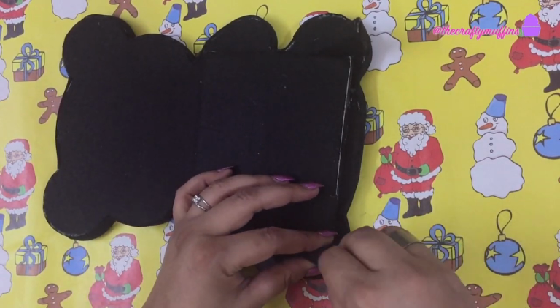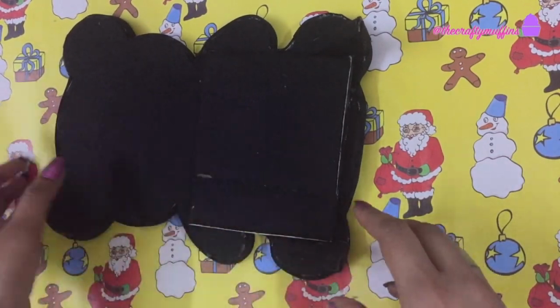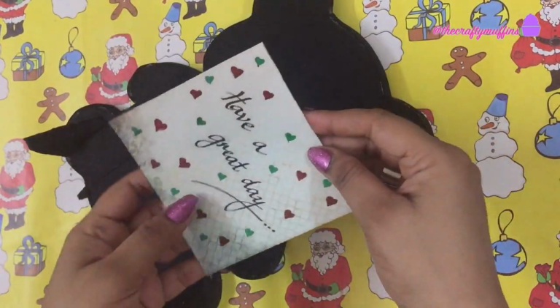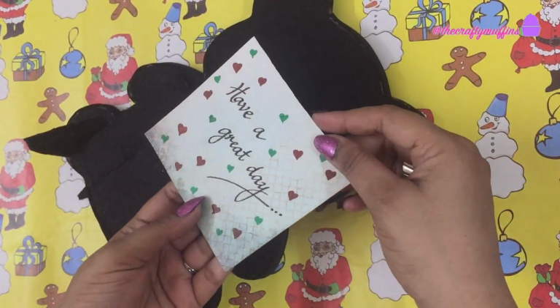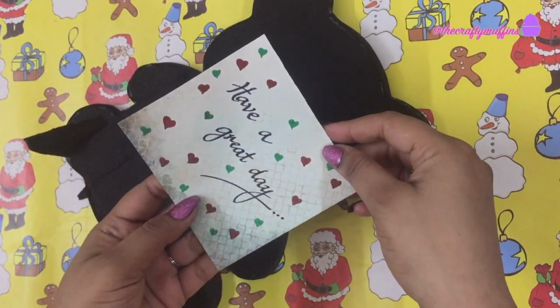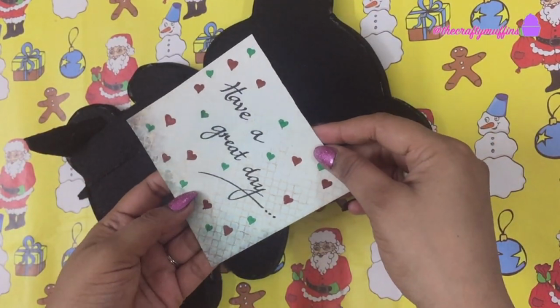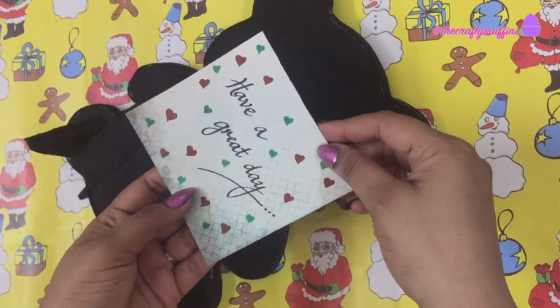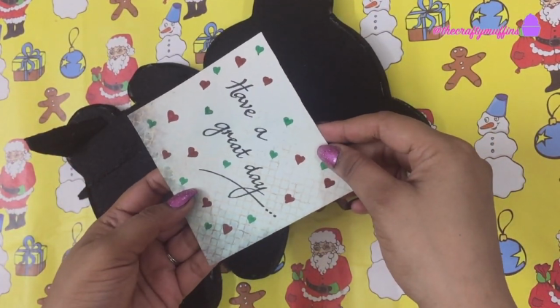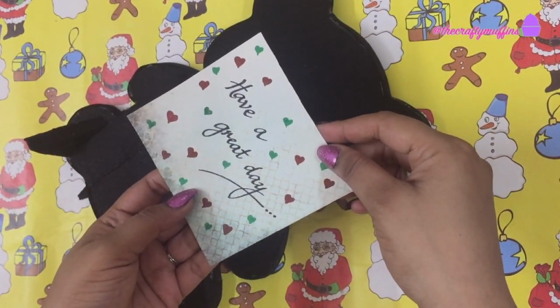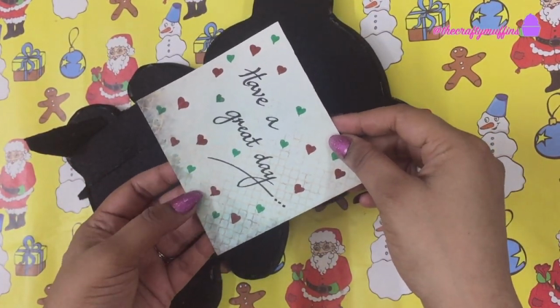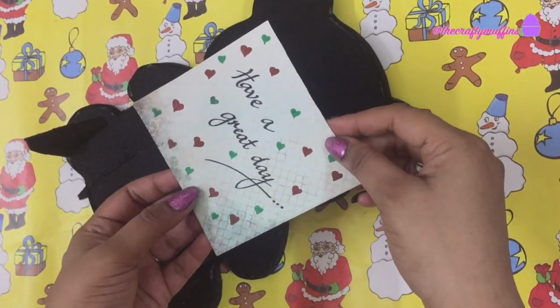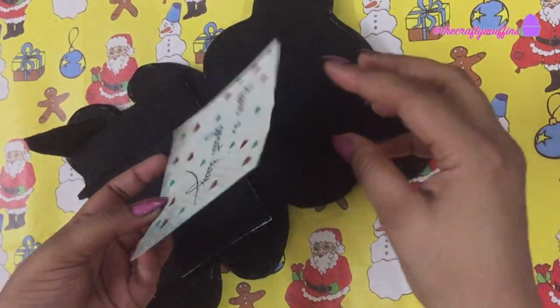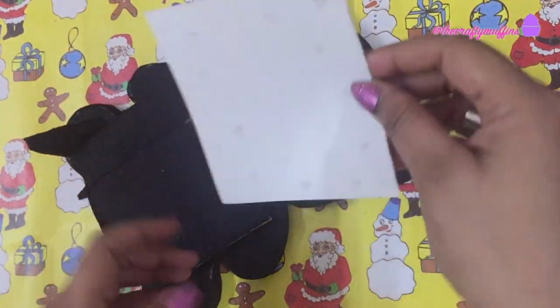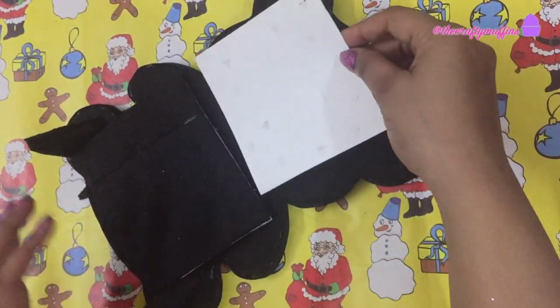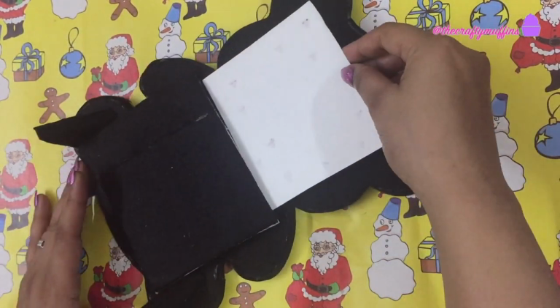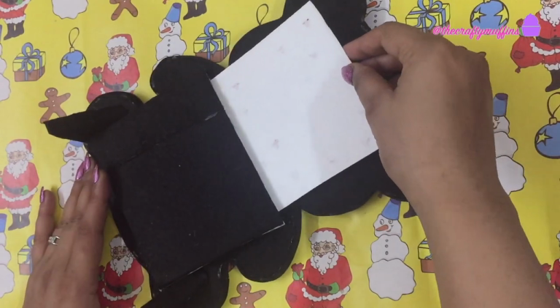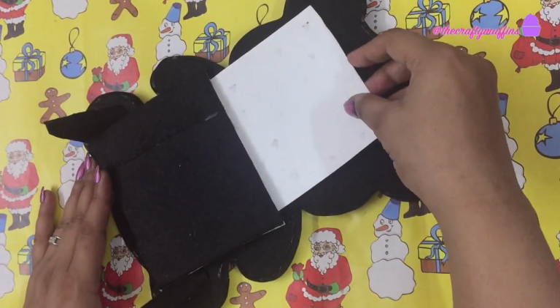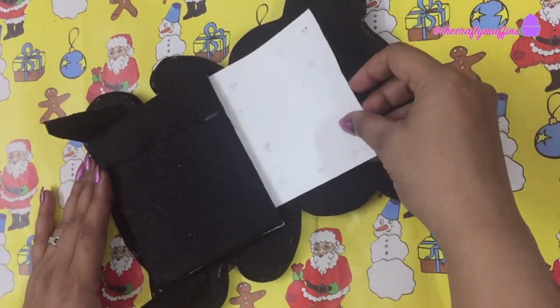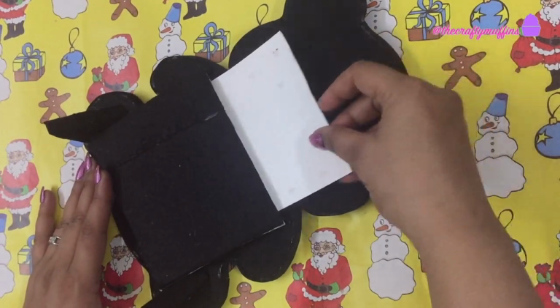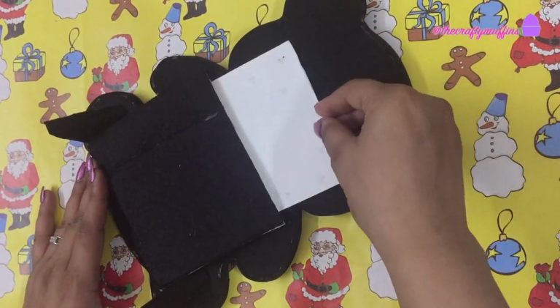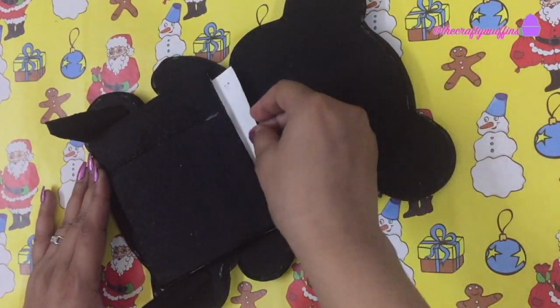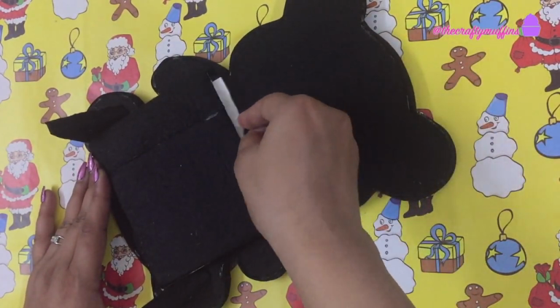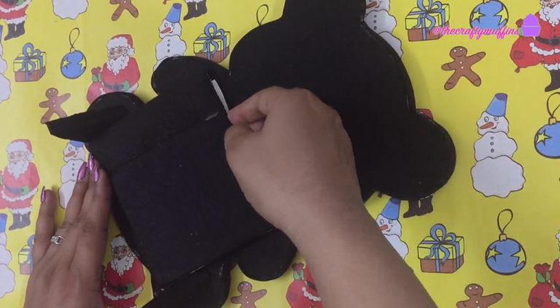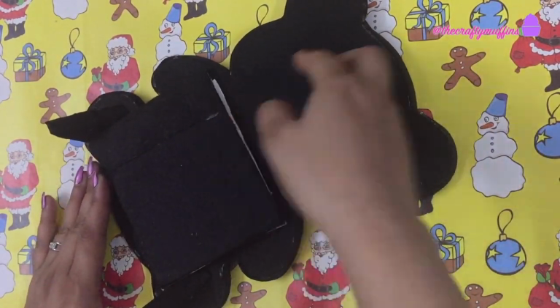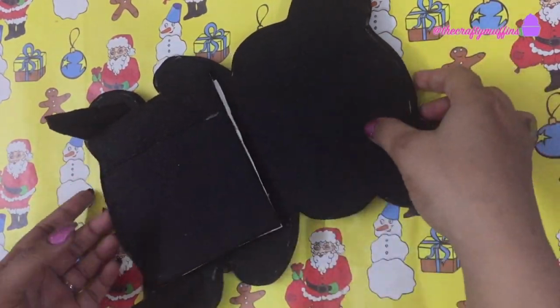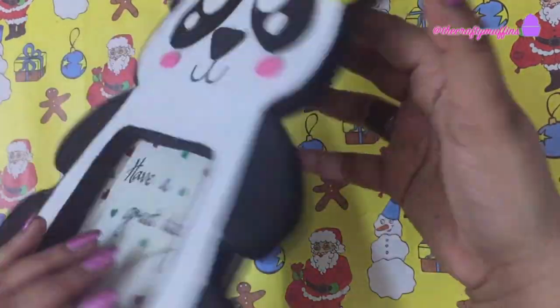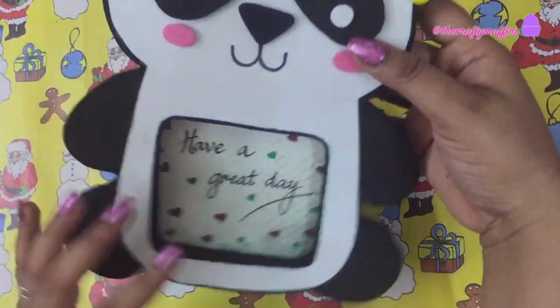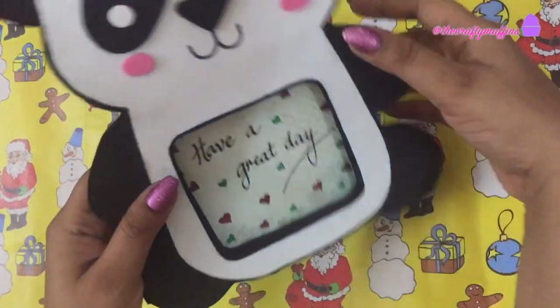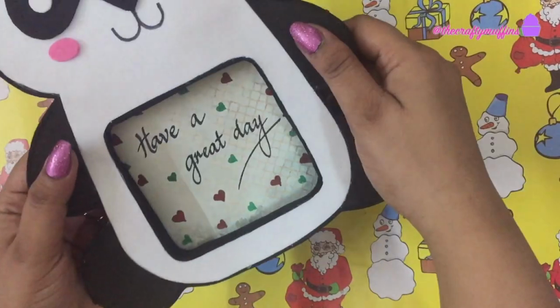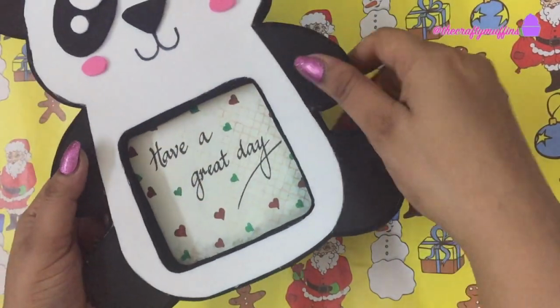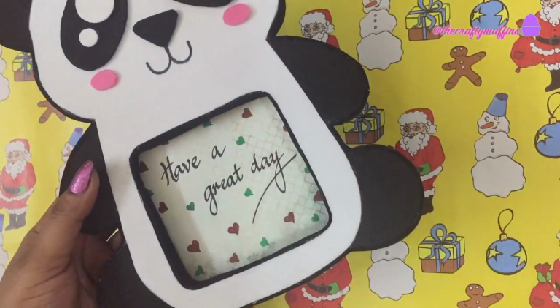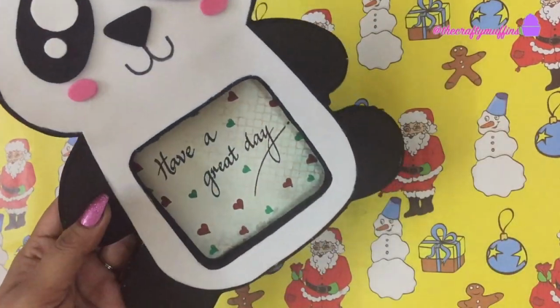The panda frame is now ready. You can either frame a picture or you can just write a quote and frame it.